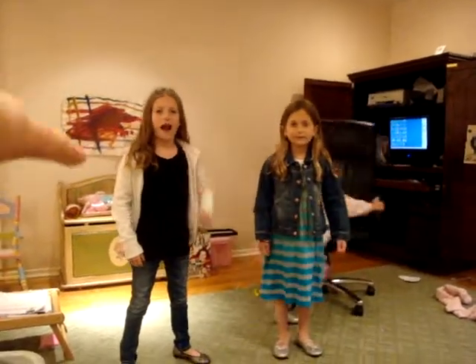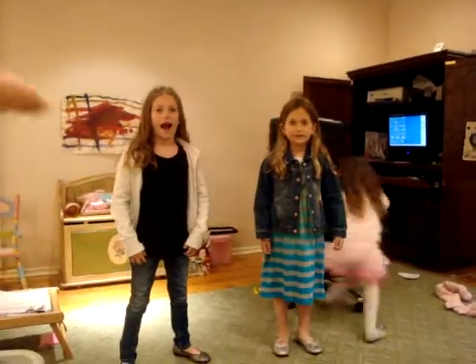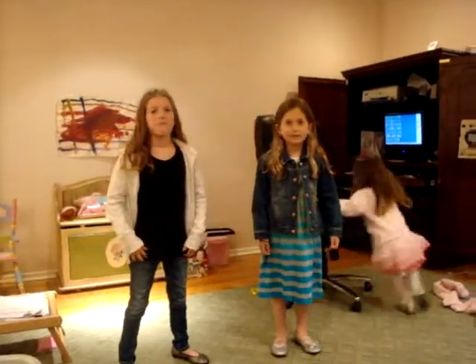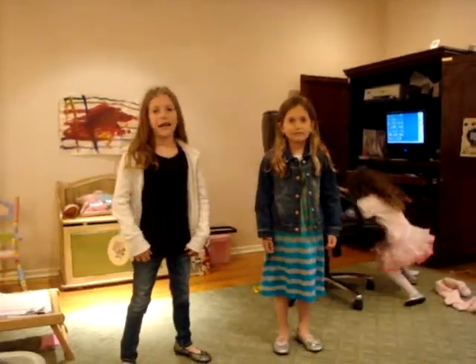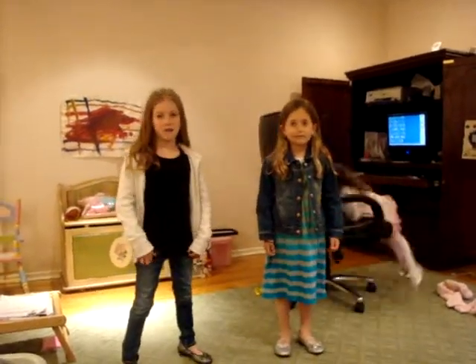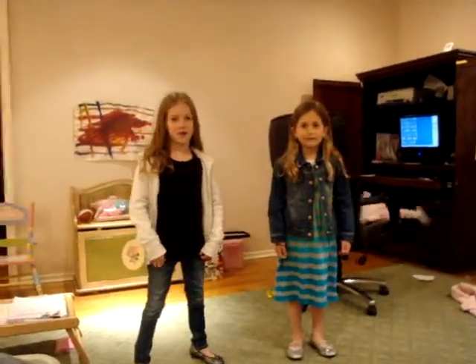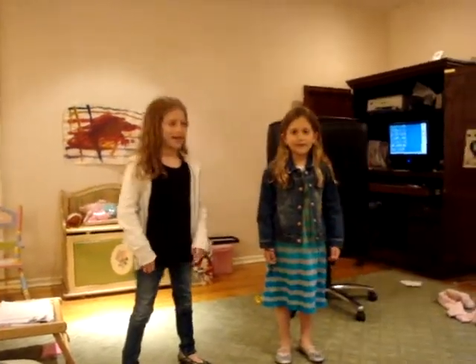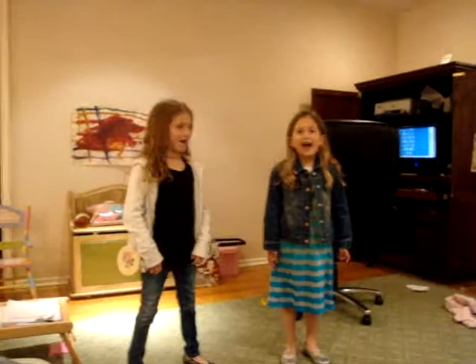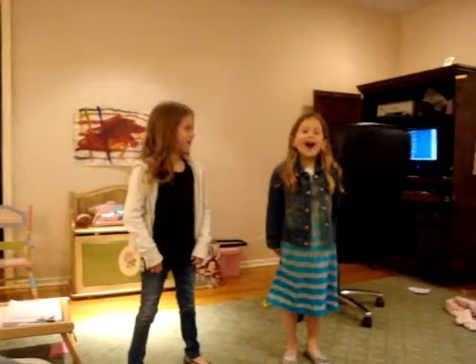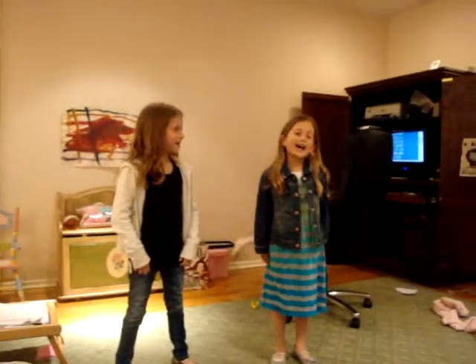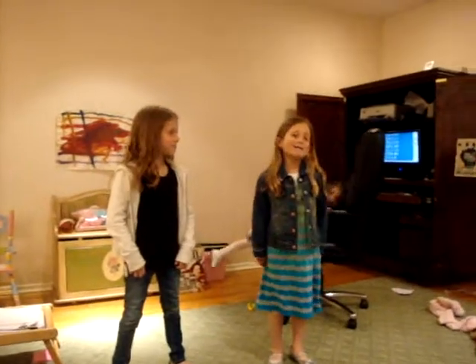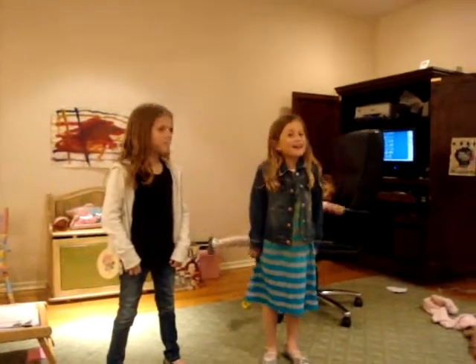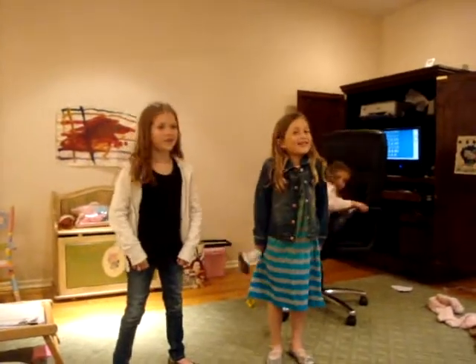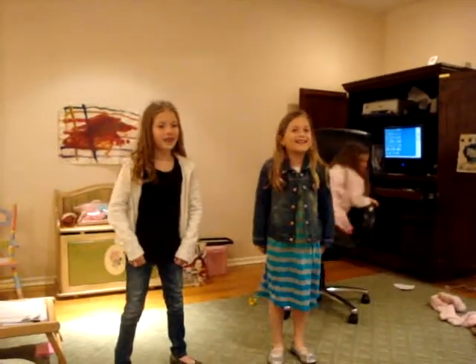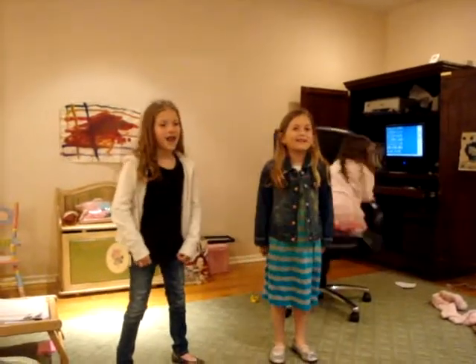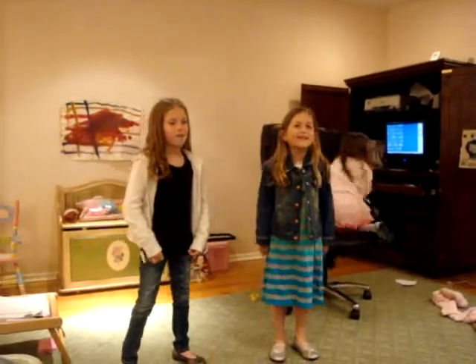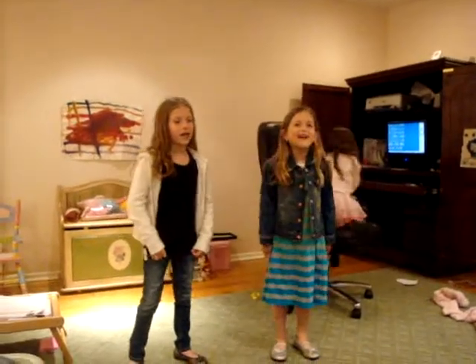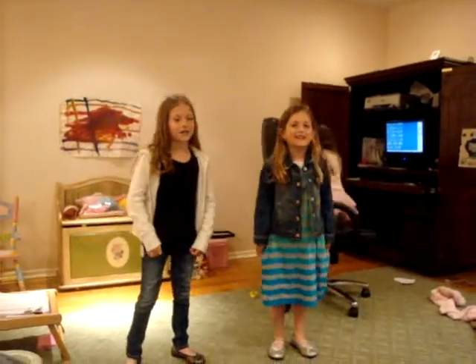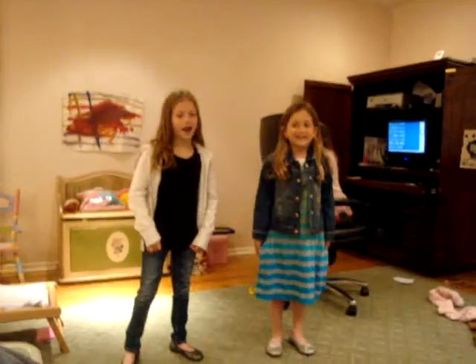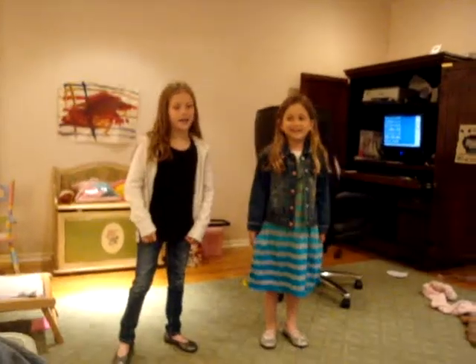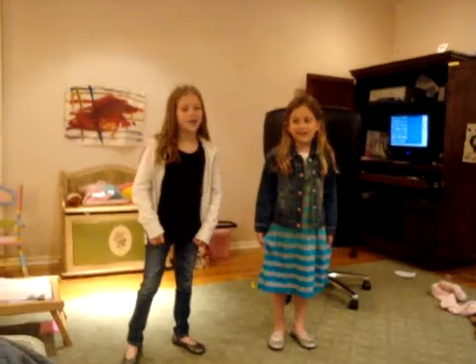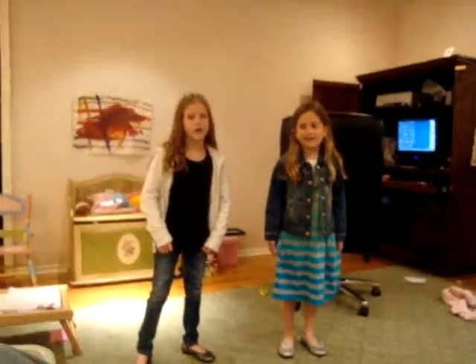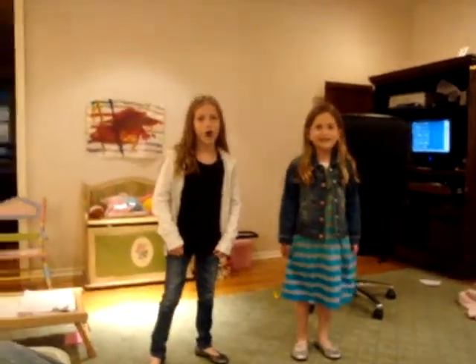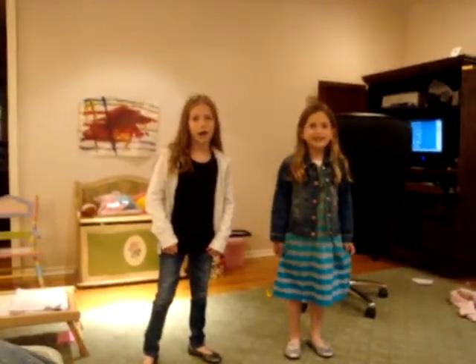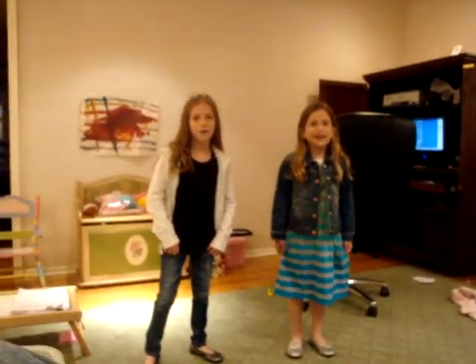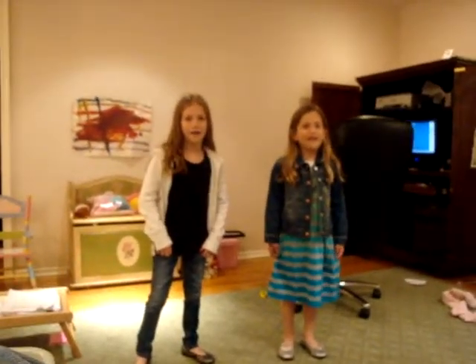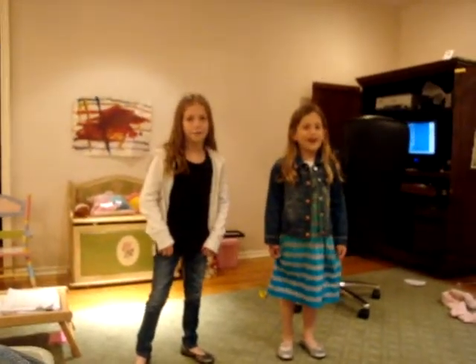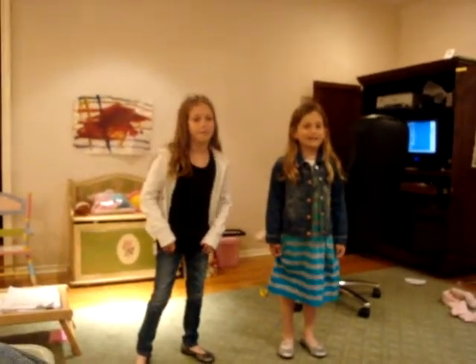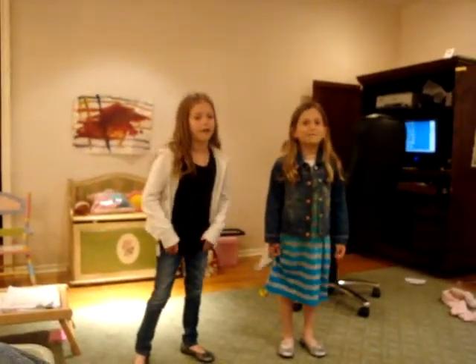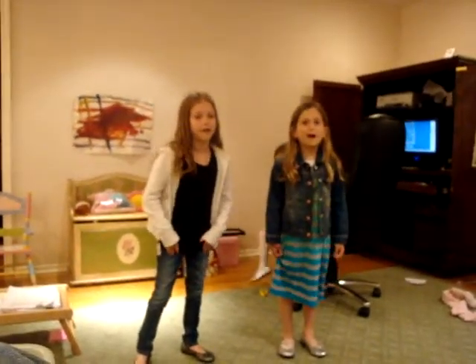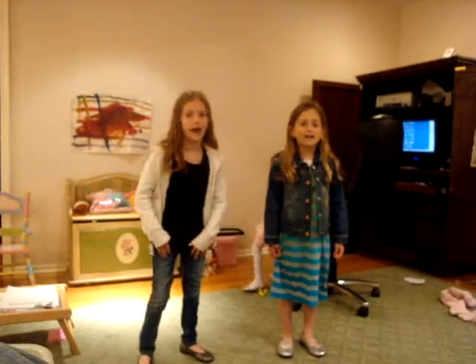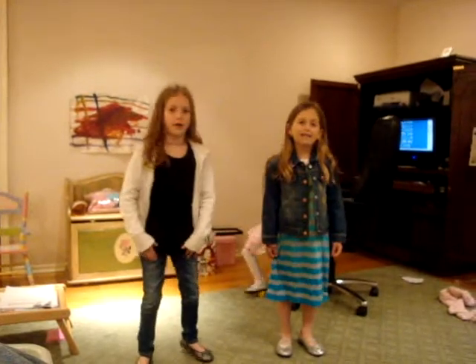Hi, my name is Jessica. Hi, my name is Leah. And we're going to teach you the Hoedown Forever by Miley Cyrus.